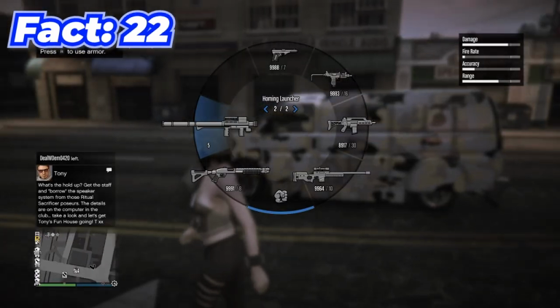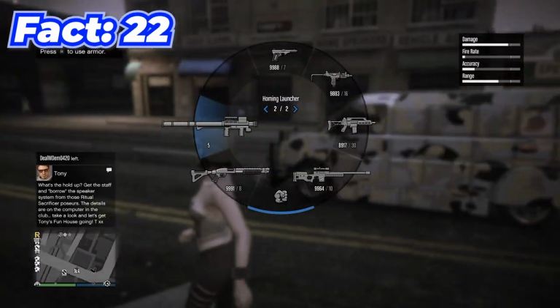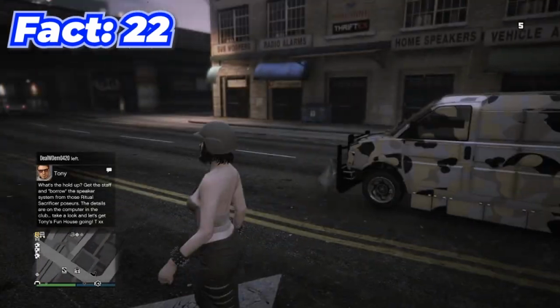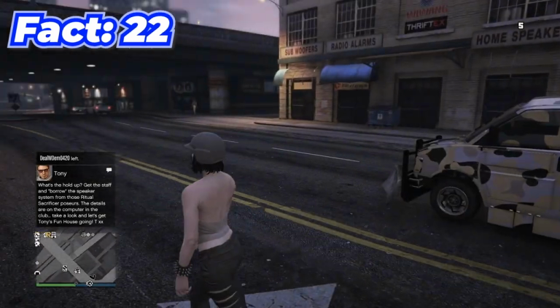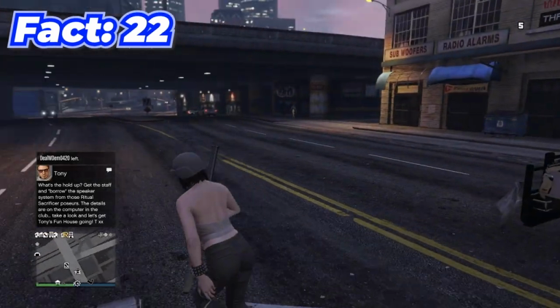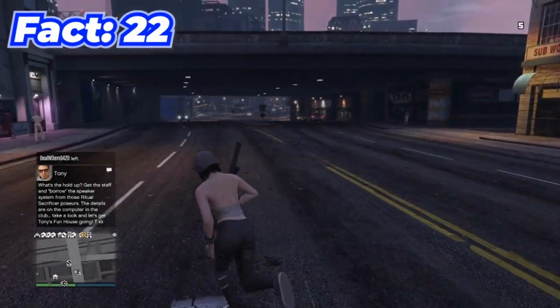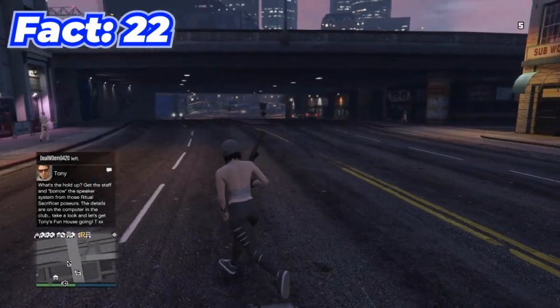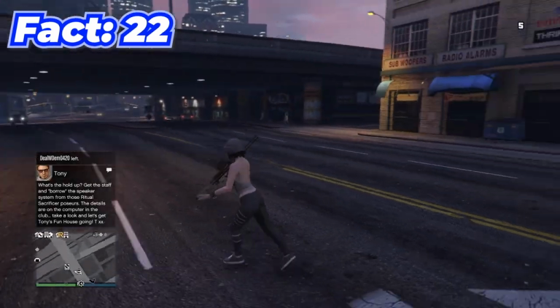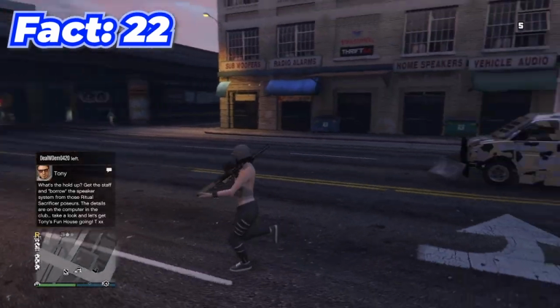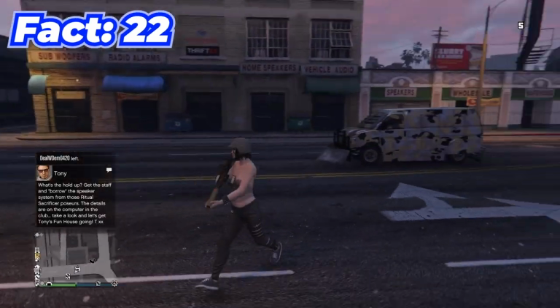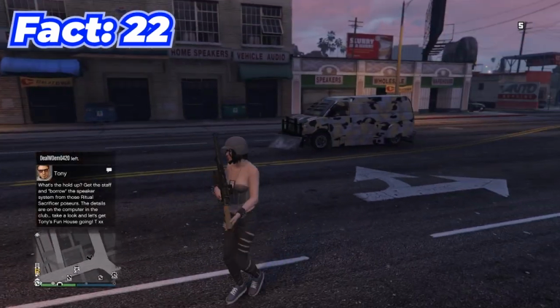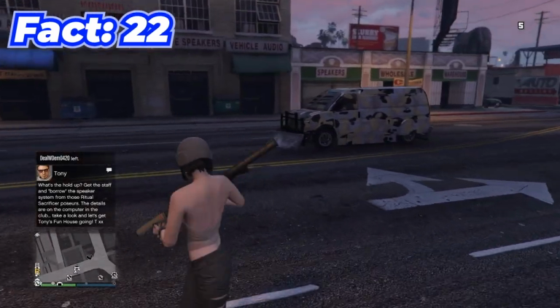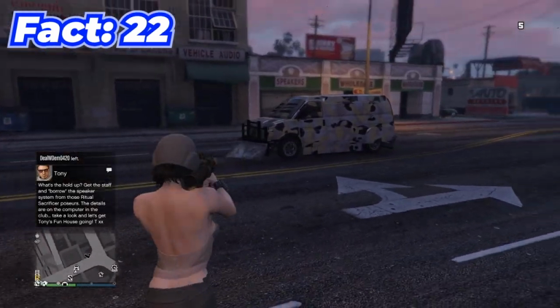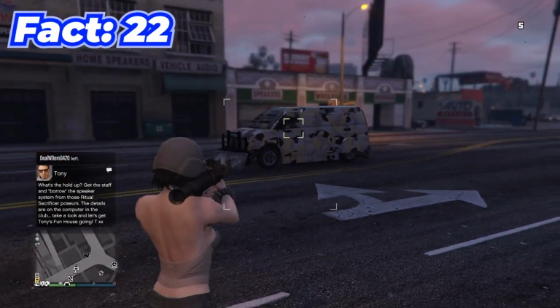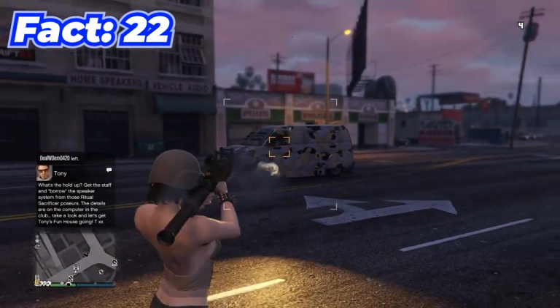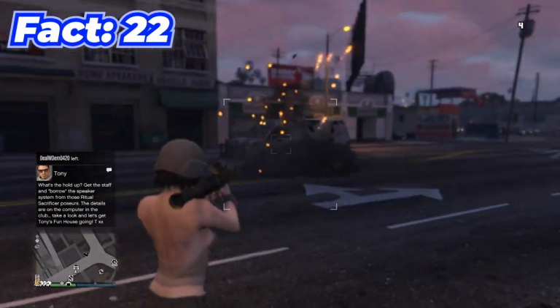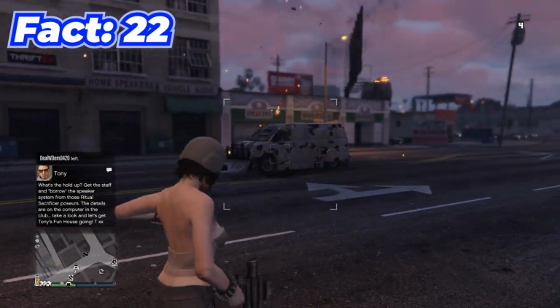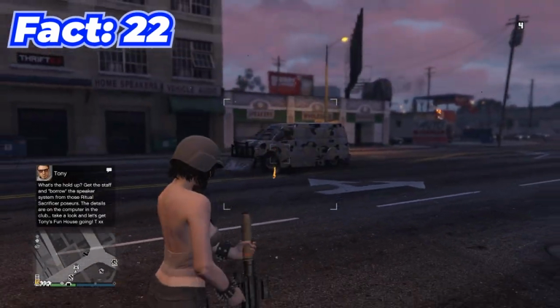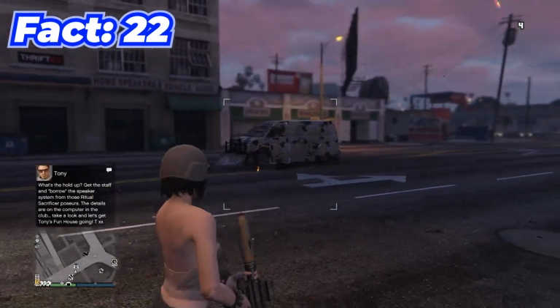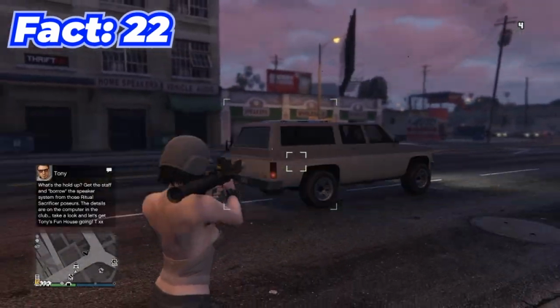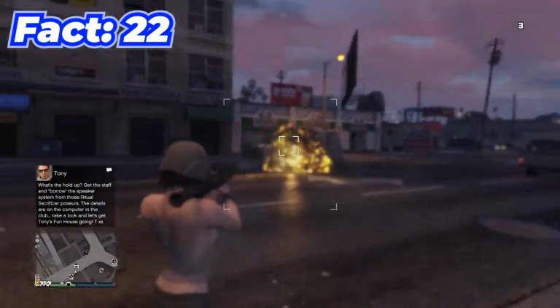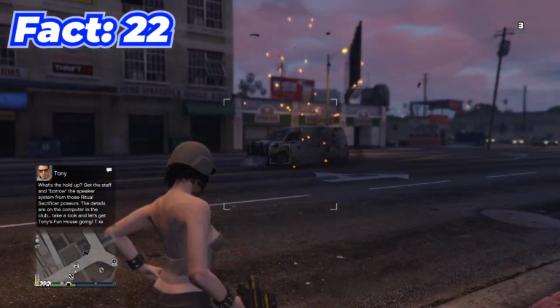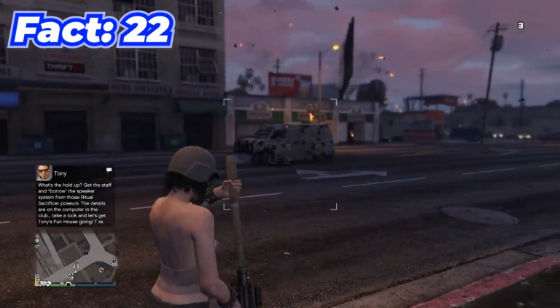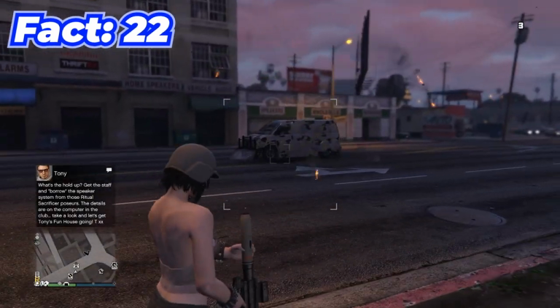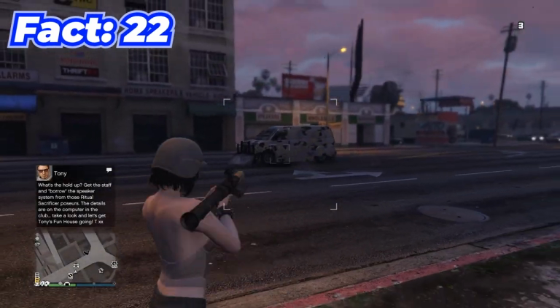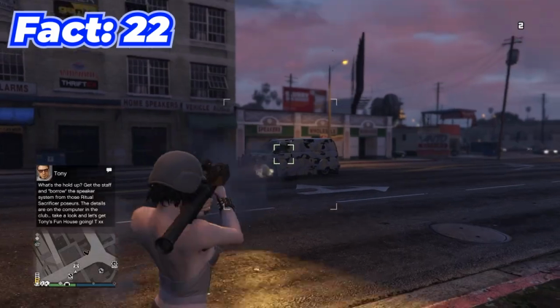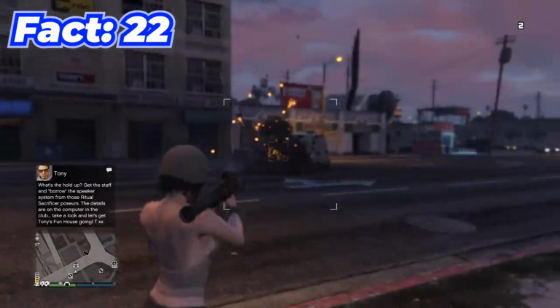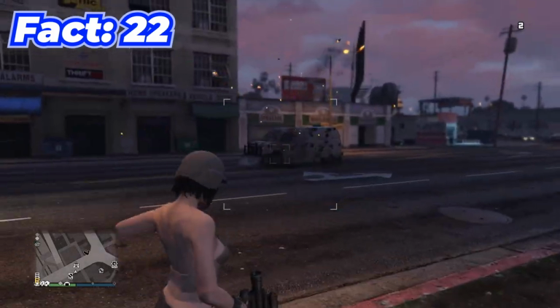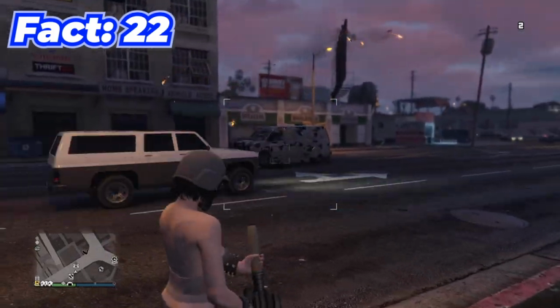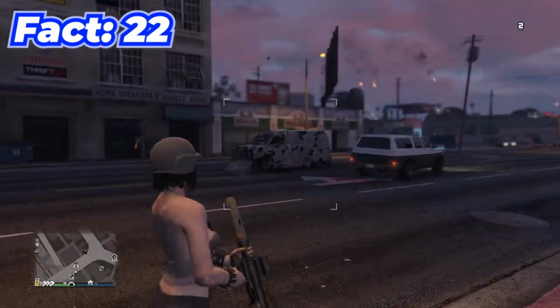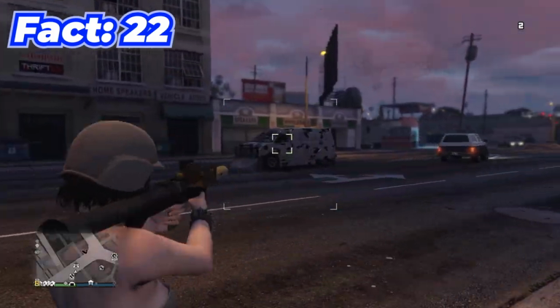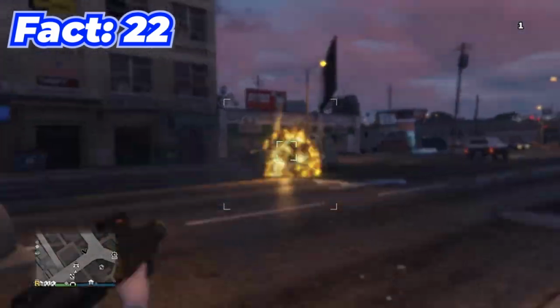There's a glitch that lets you make a car invincible so it can't get blown up, but I definitely can't show you guys how to do this one.